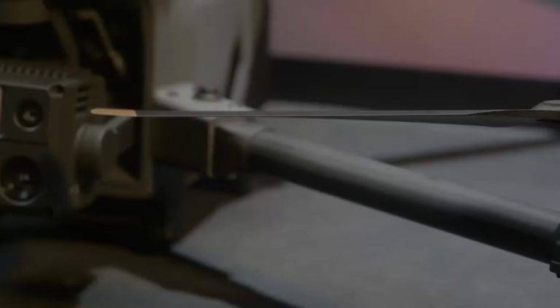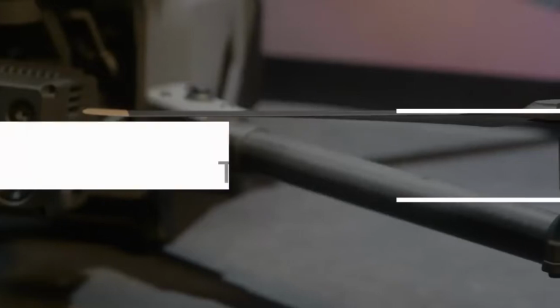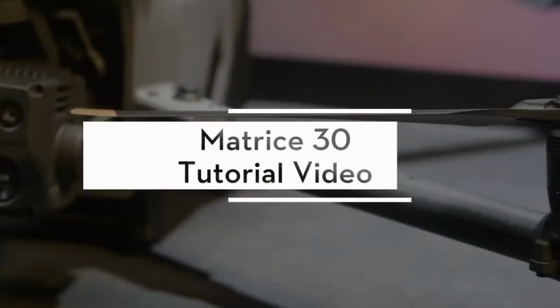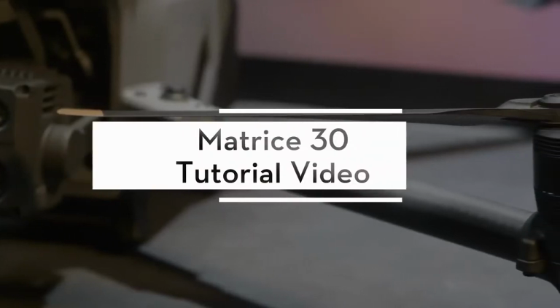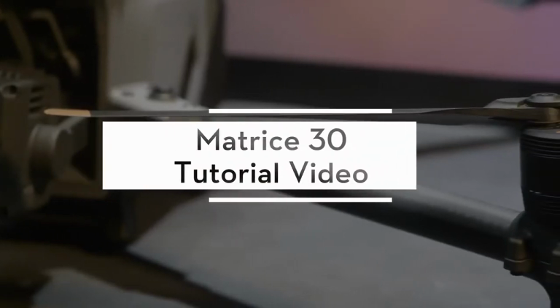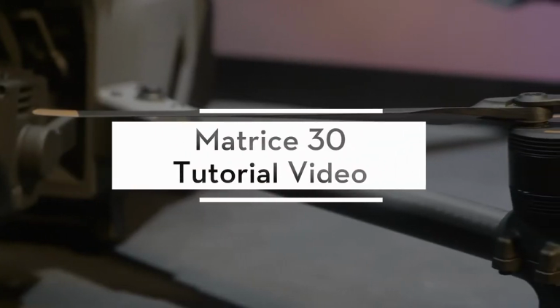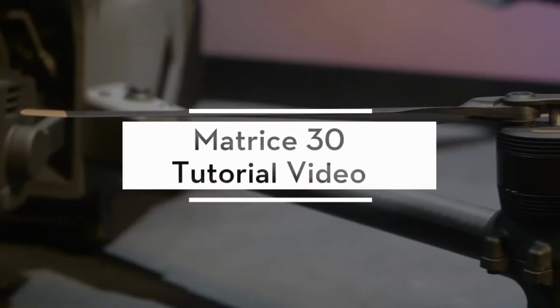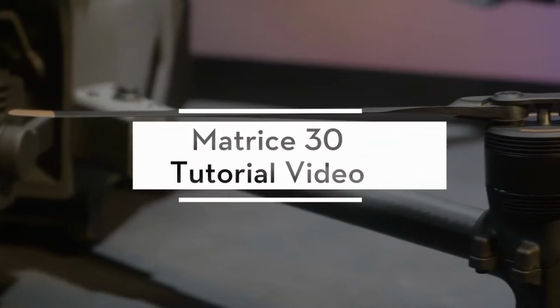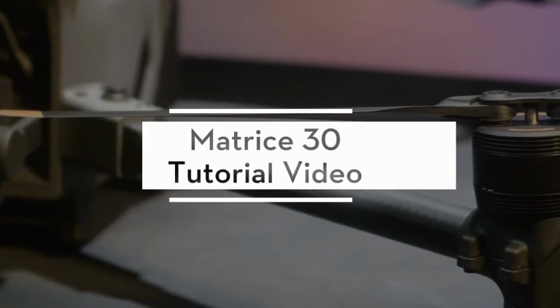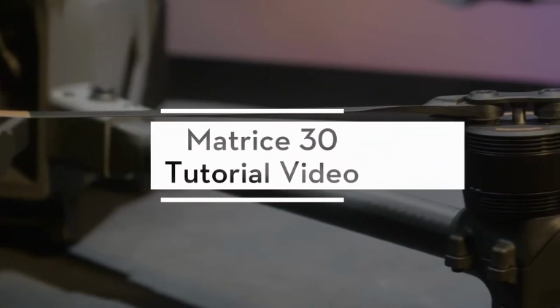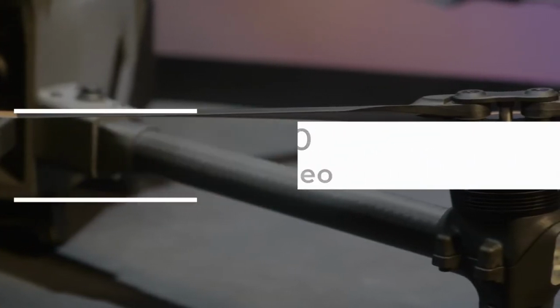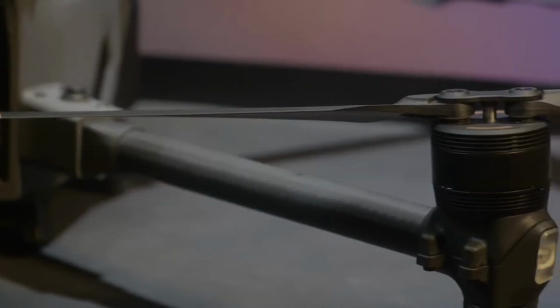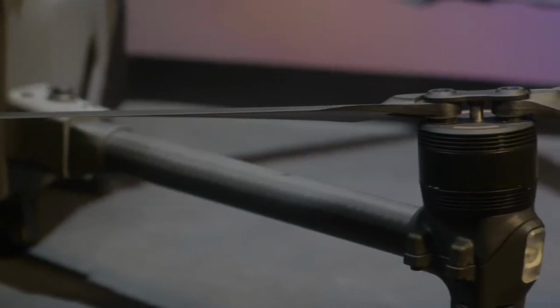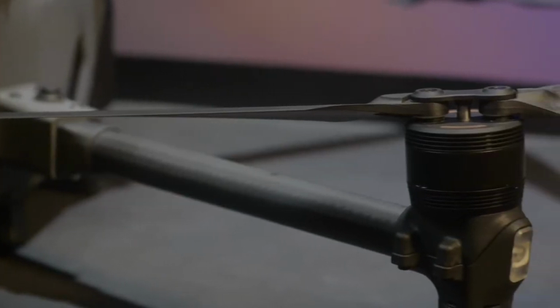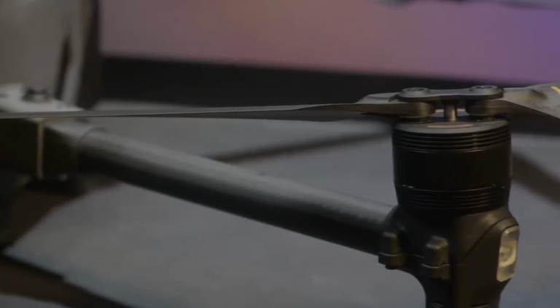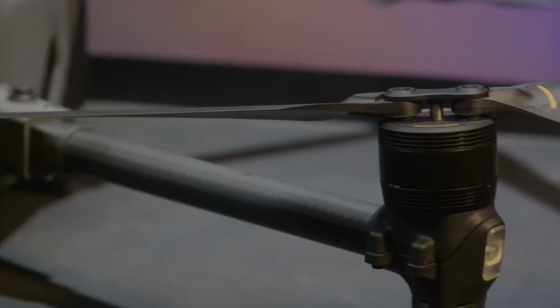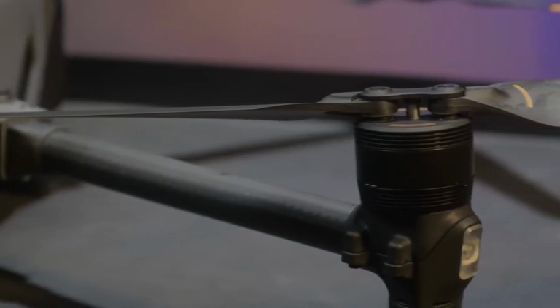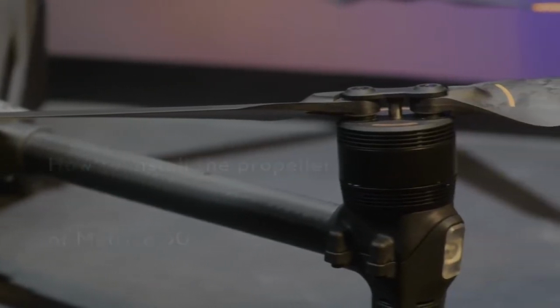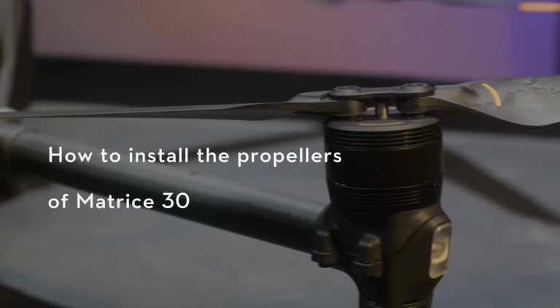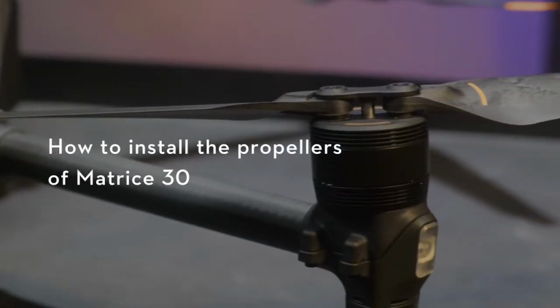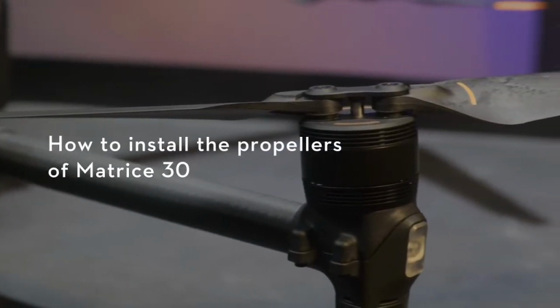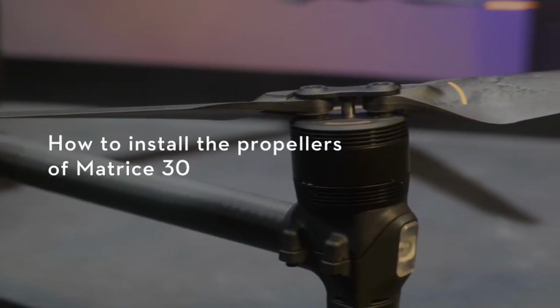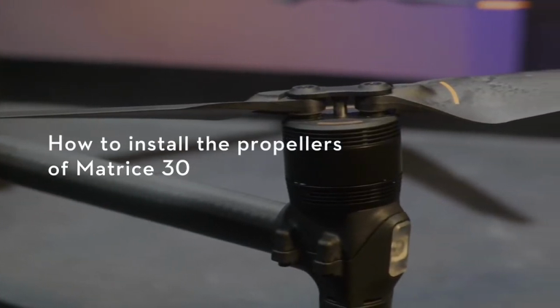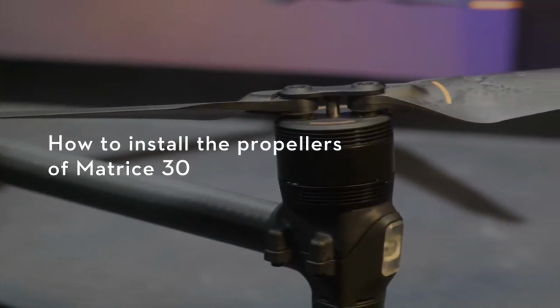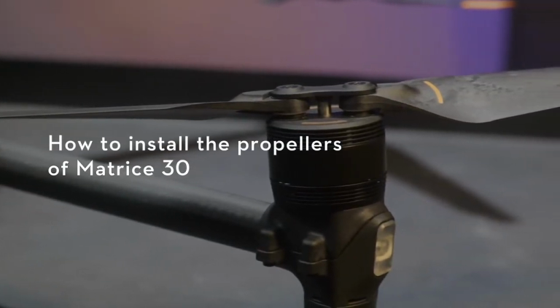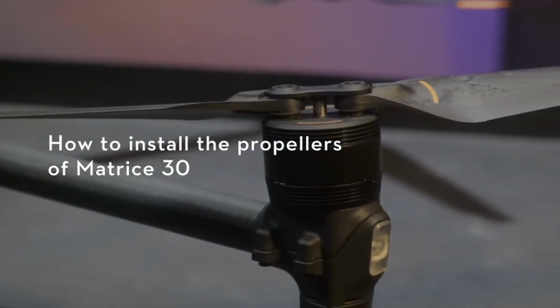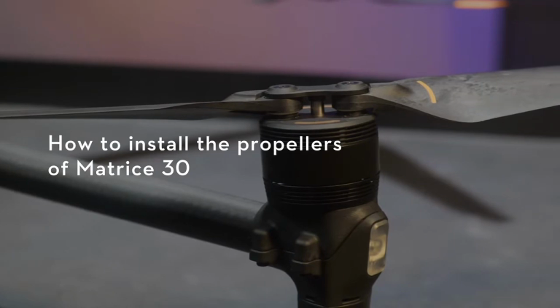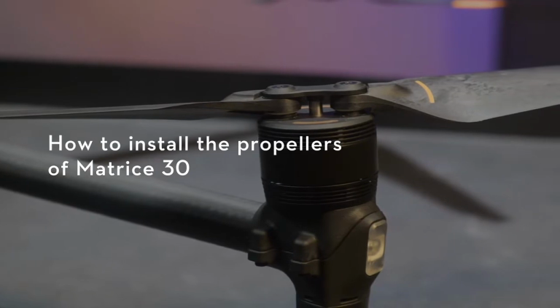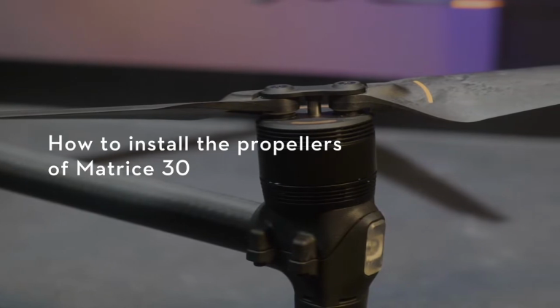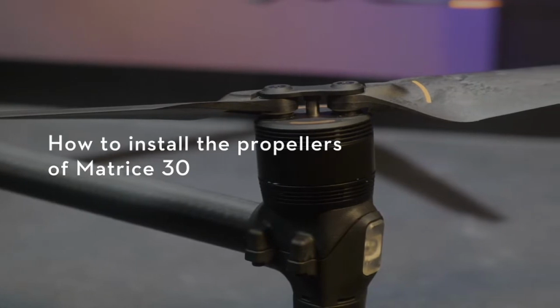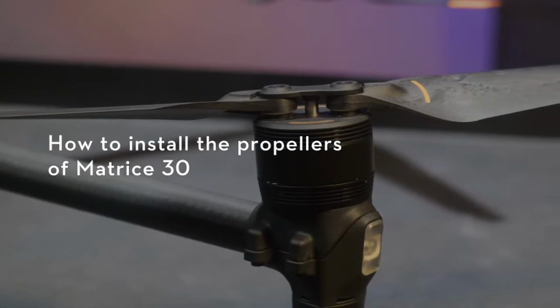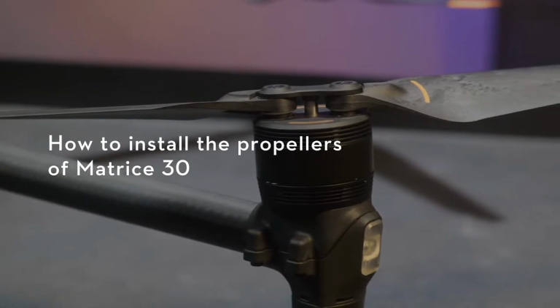Welcome to the Matrice 30 tutorial video. This video will show you how to install the propellers on the Matrice 30.